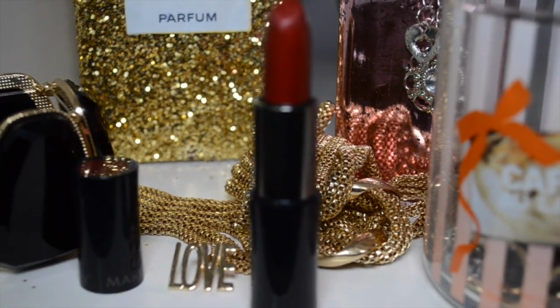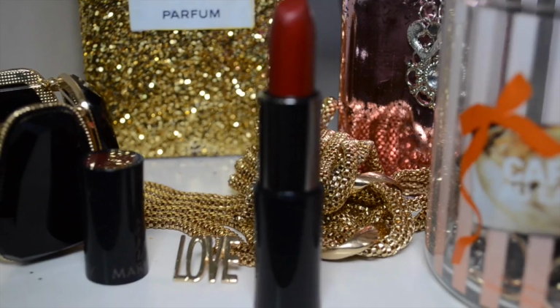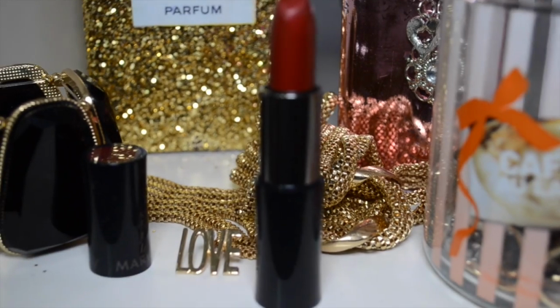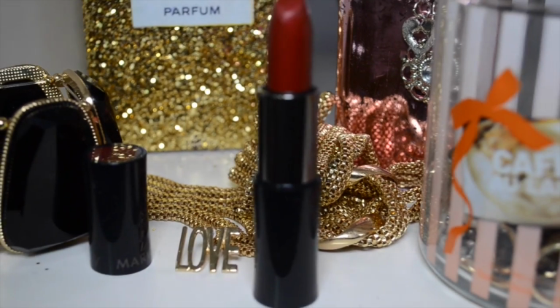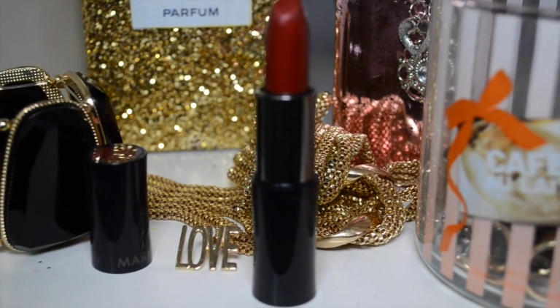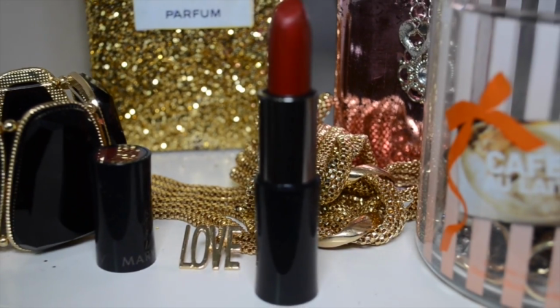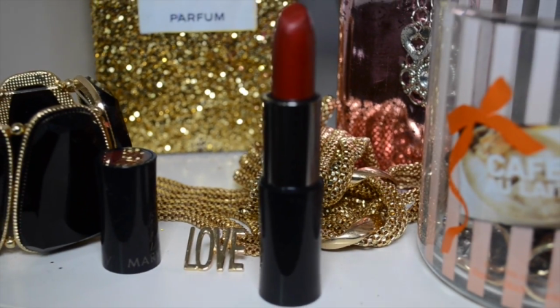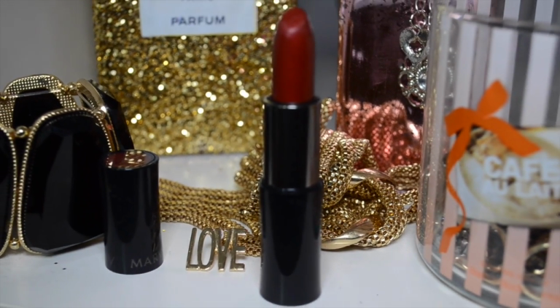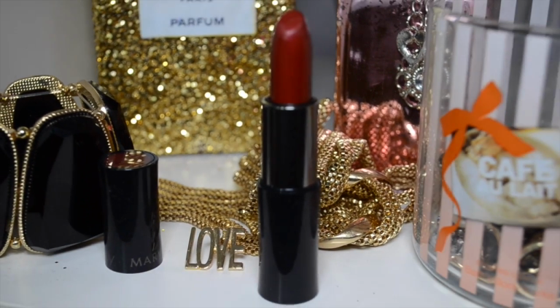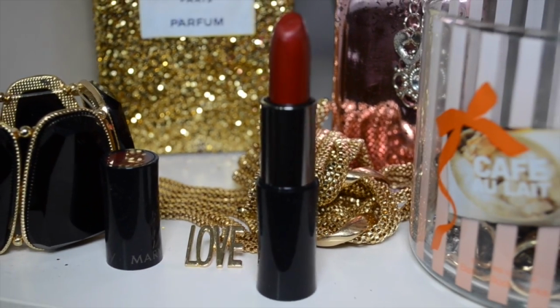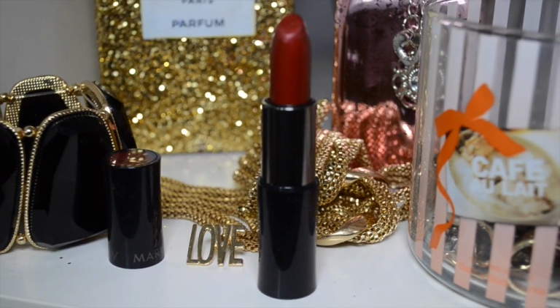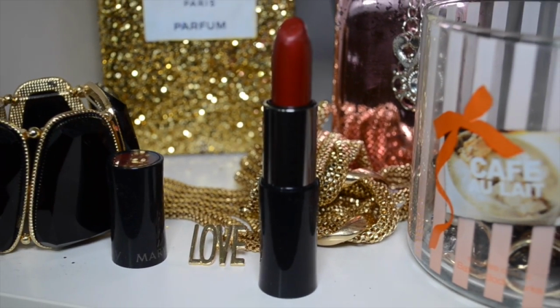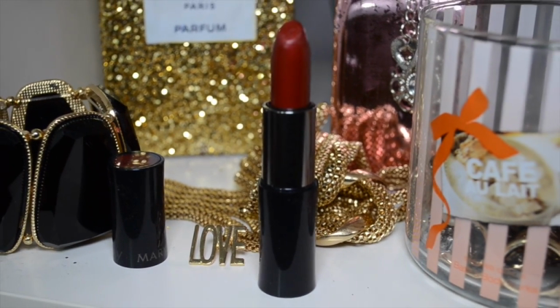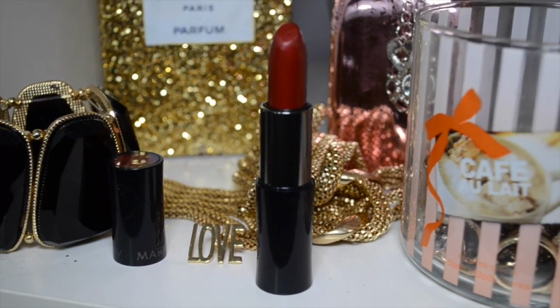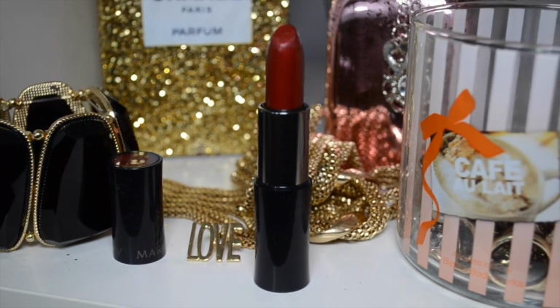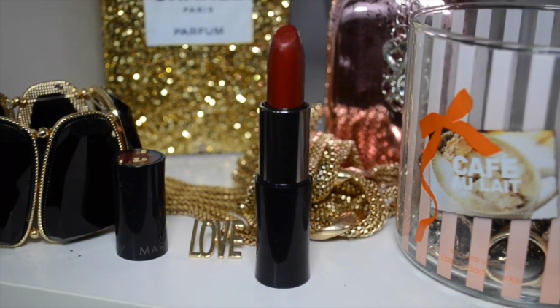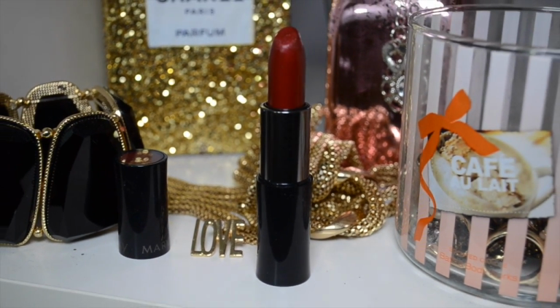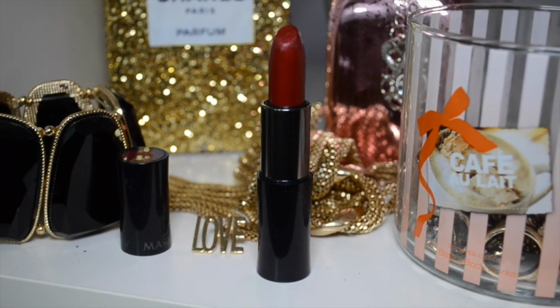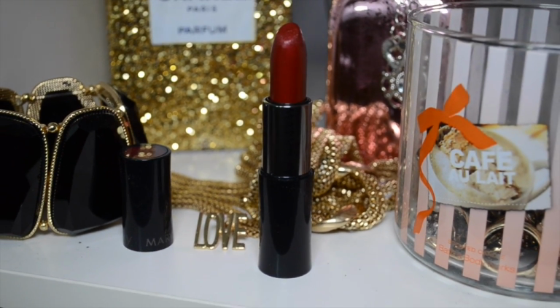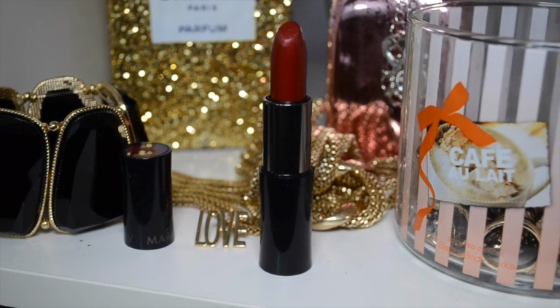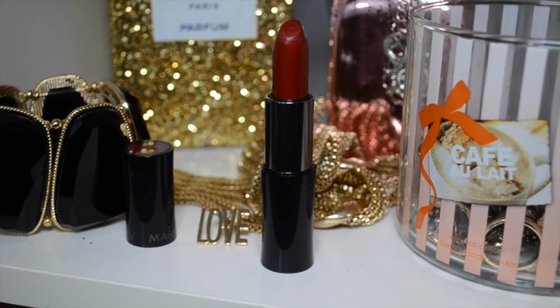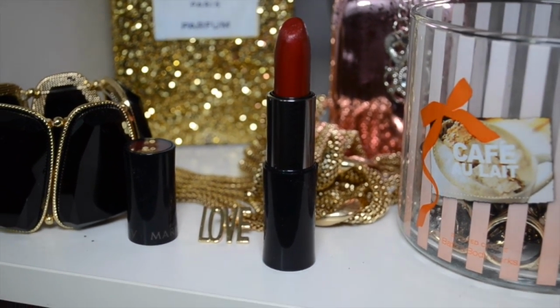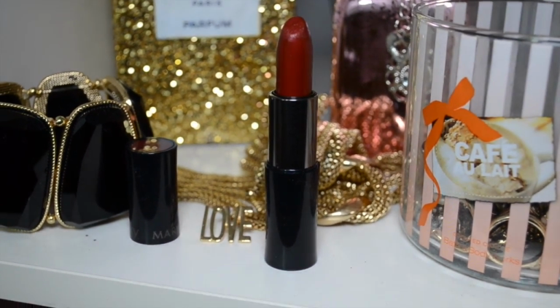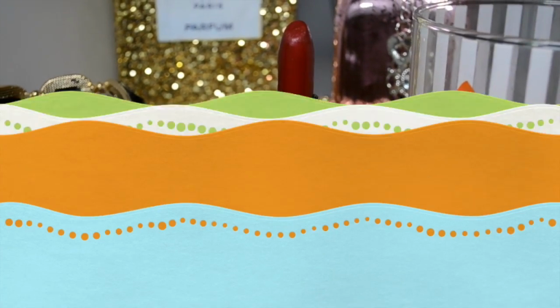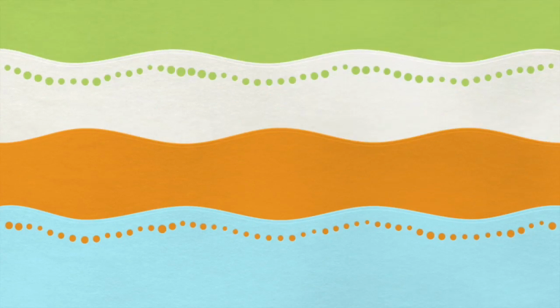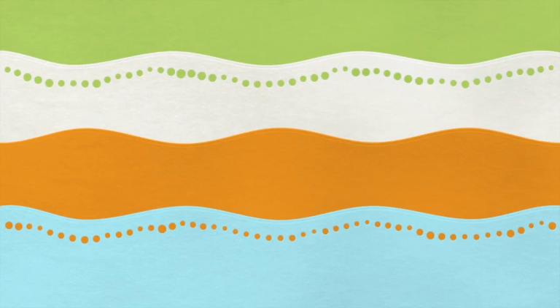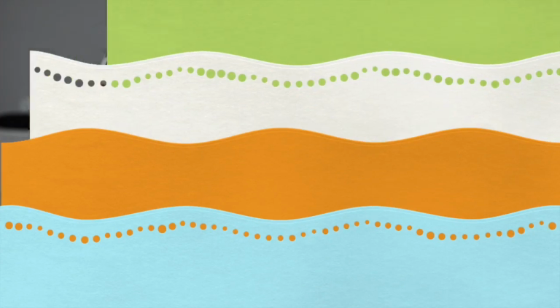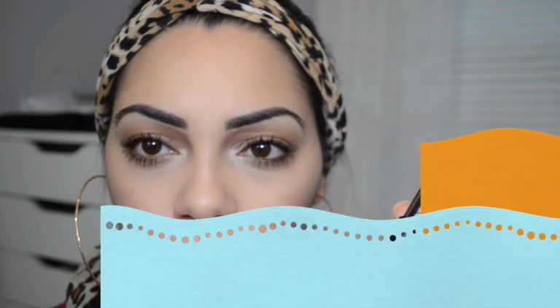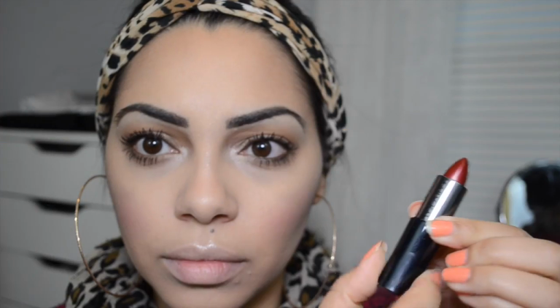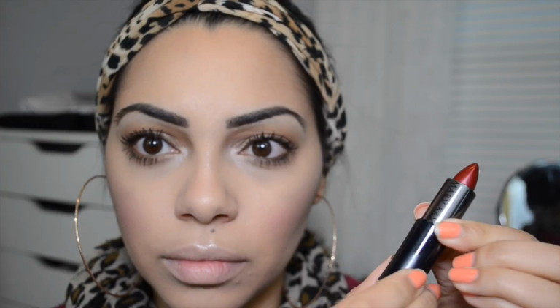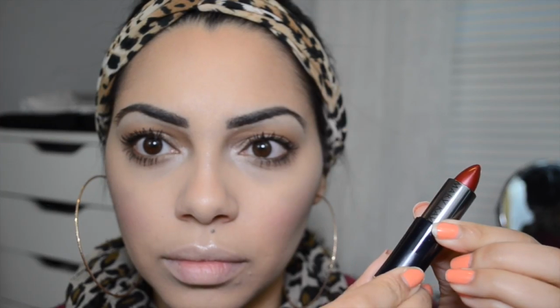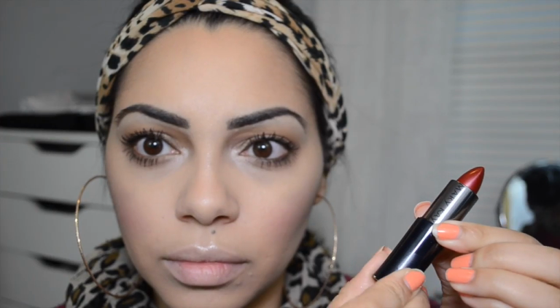Now we're going to go in with this gorgeous red lipstick called Rouge Red.